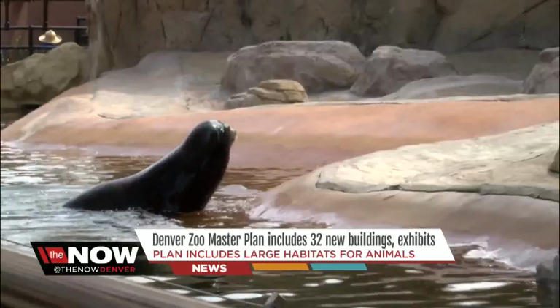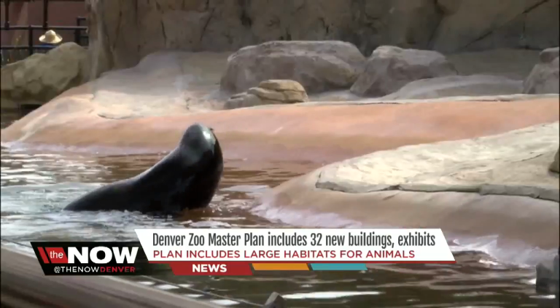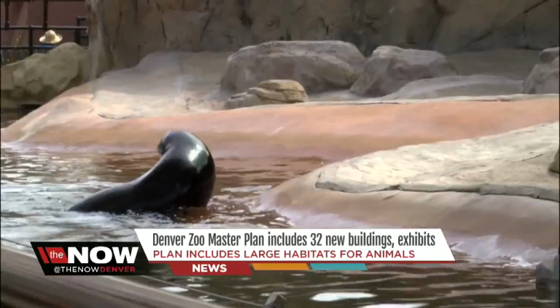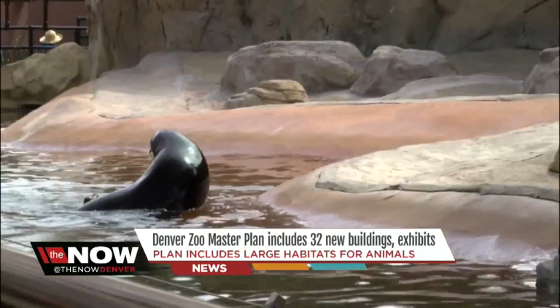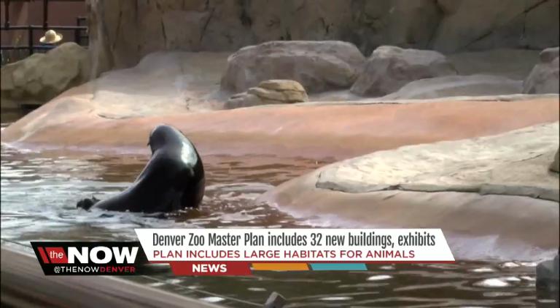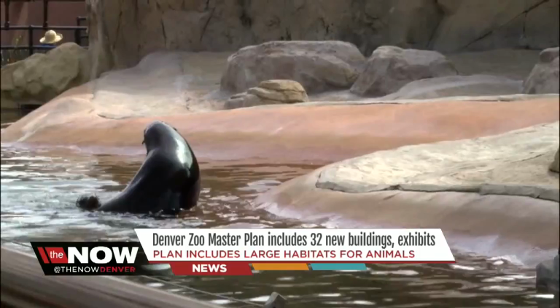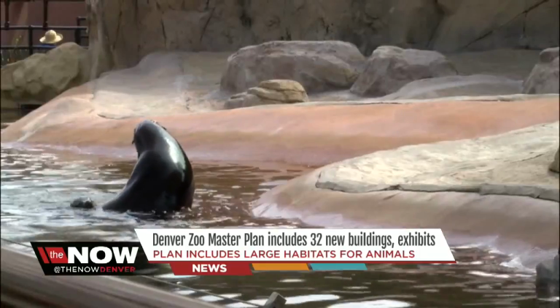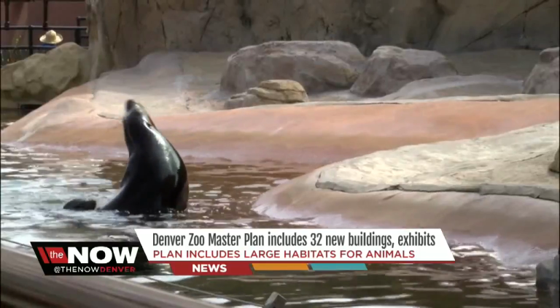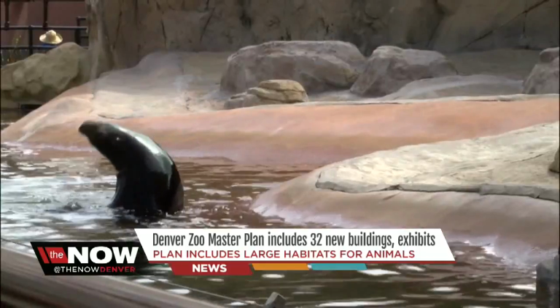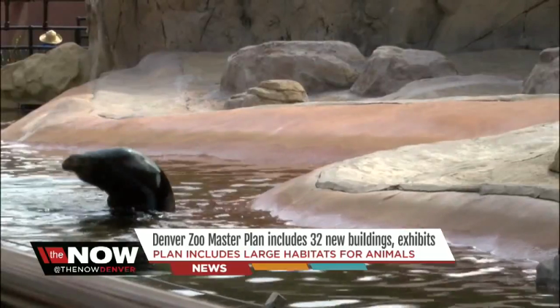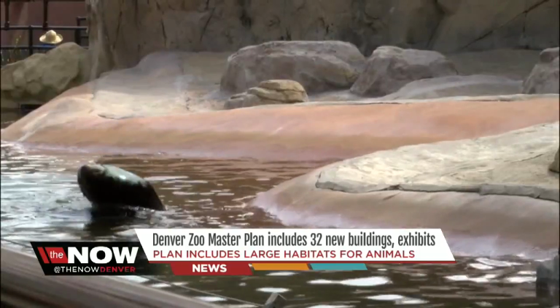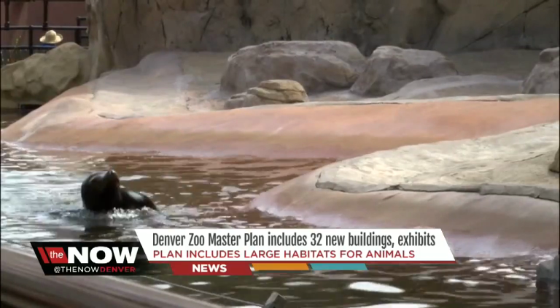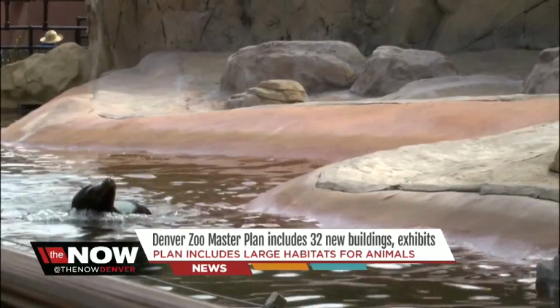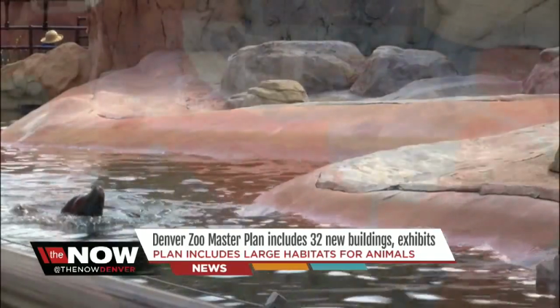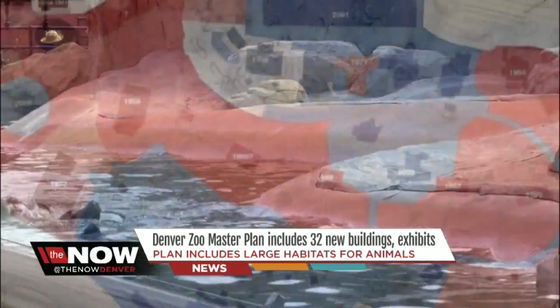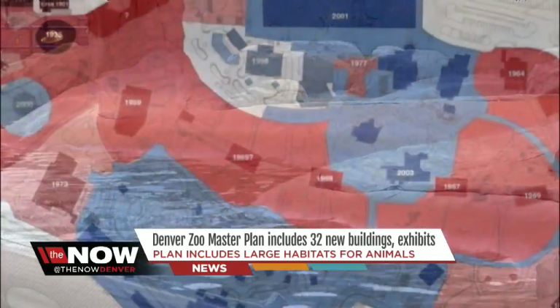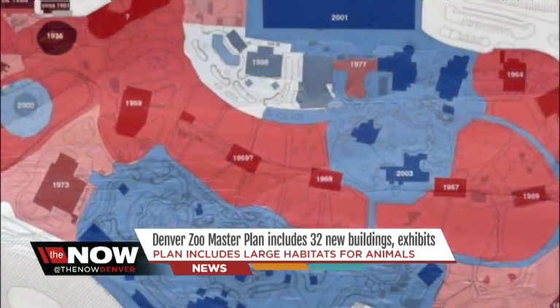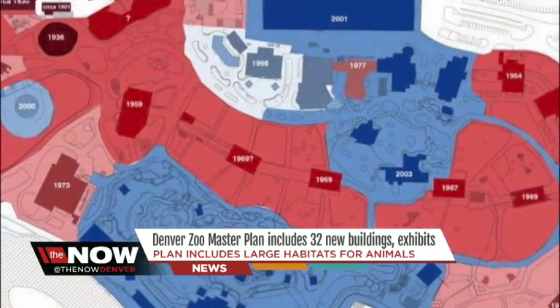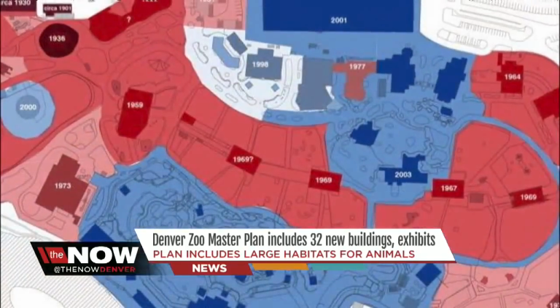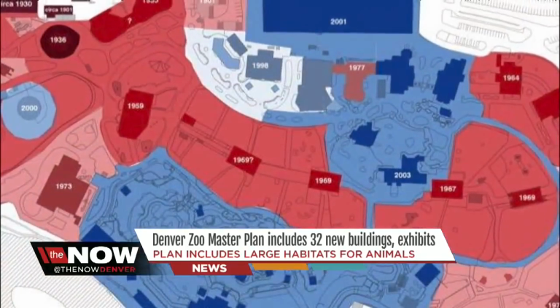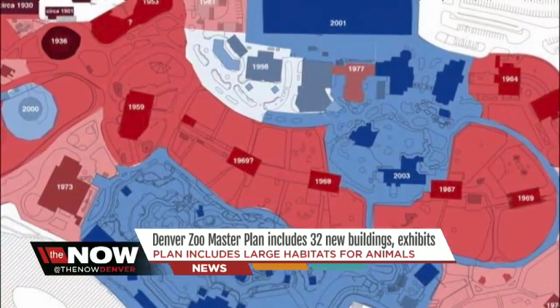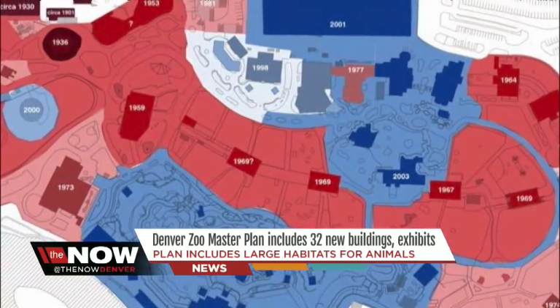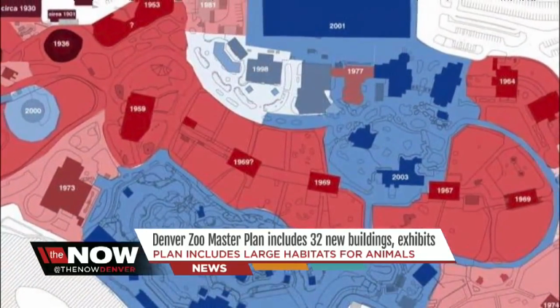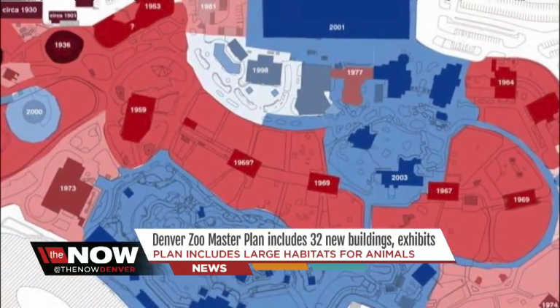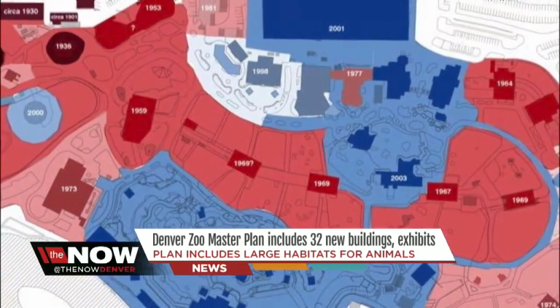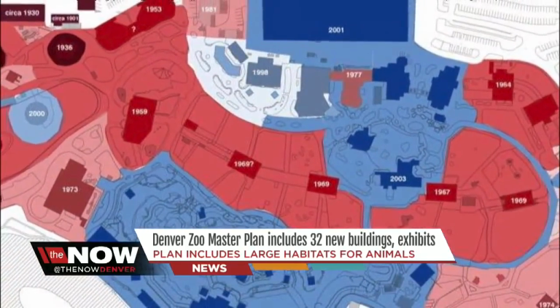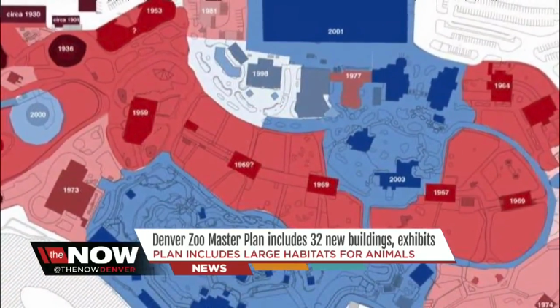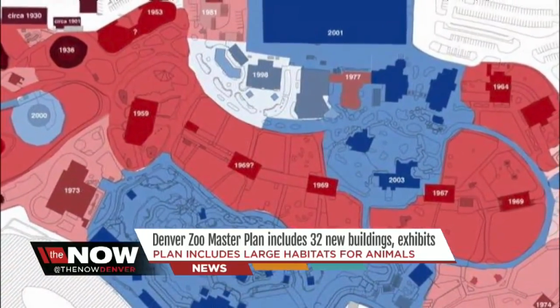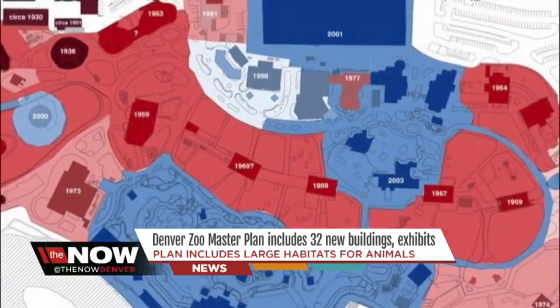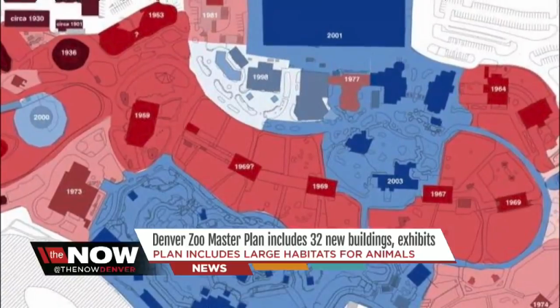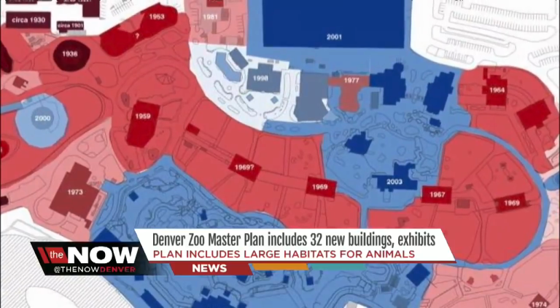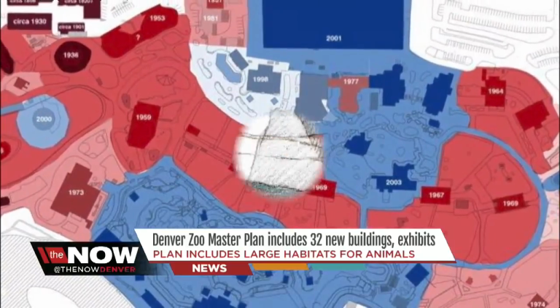The new master plan would replace many of these outdated structures with the latest, greatest, and greenest in sustainable design.